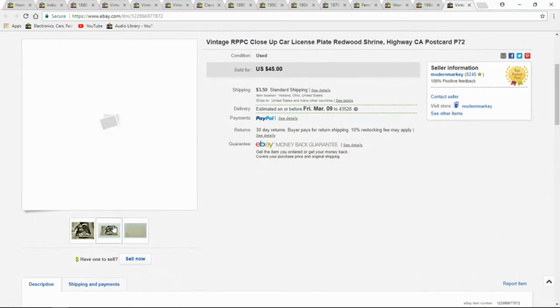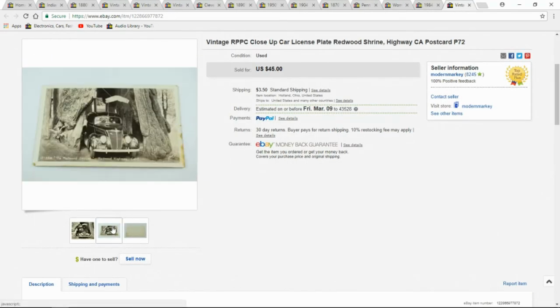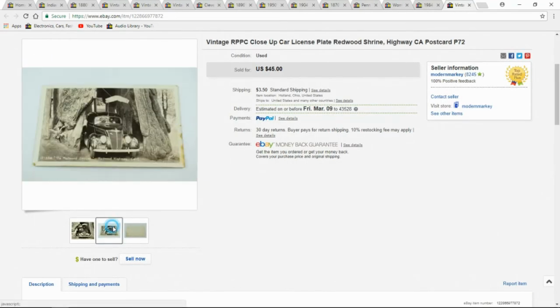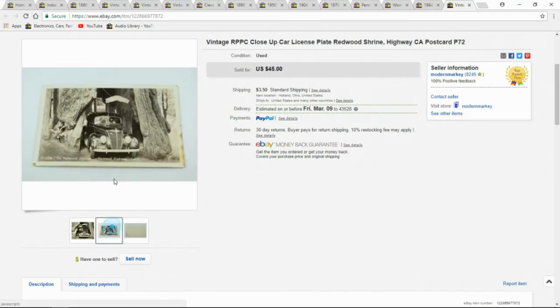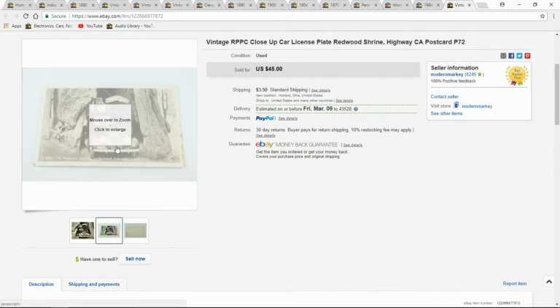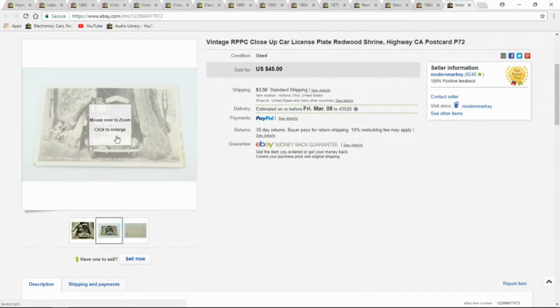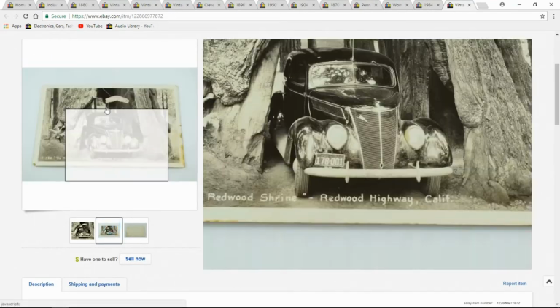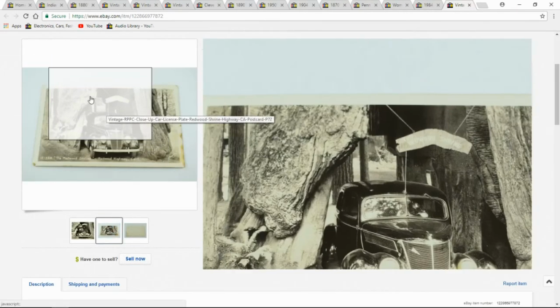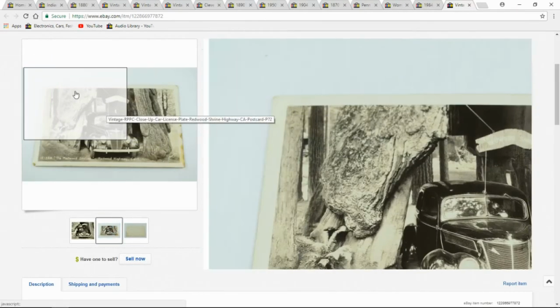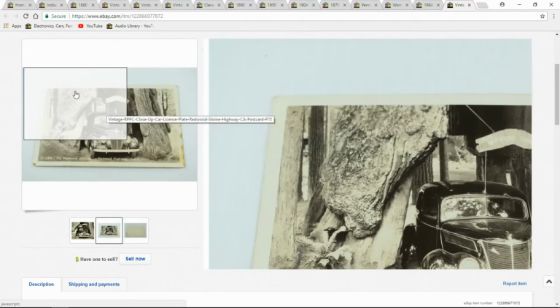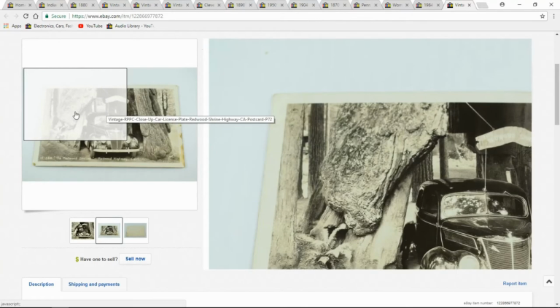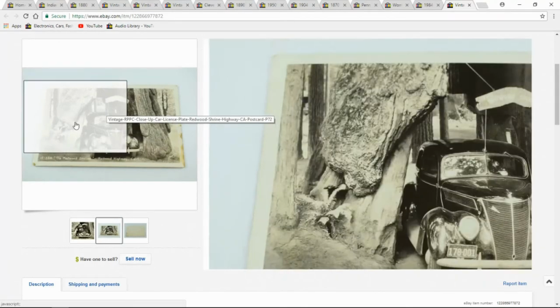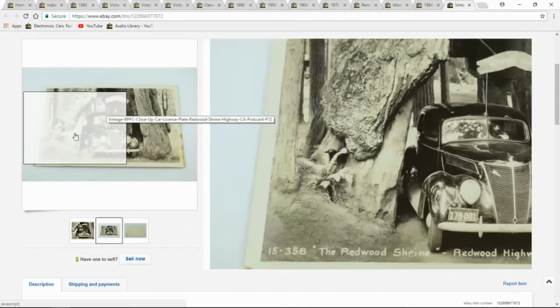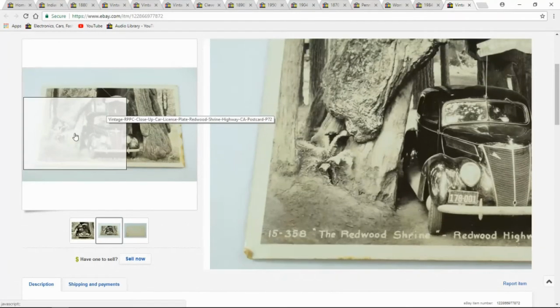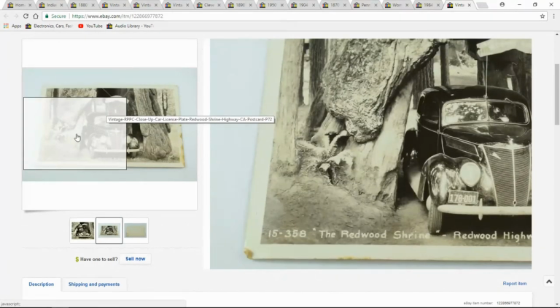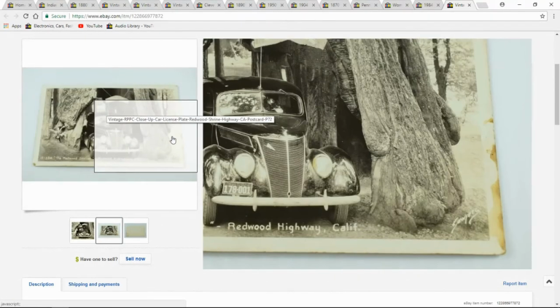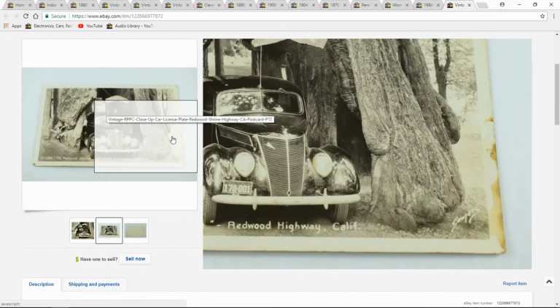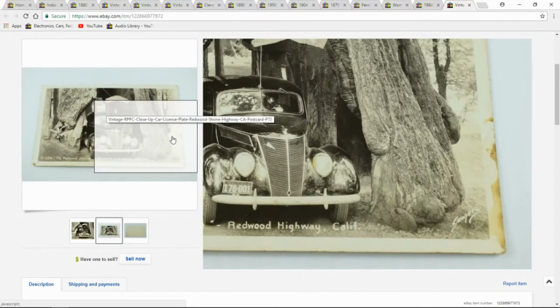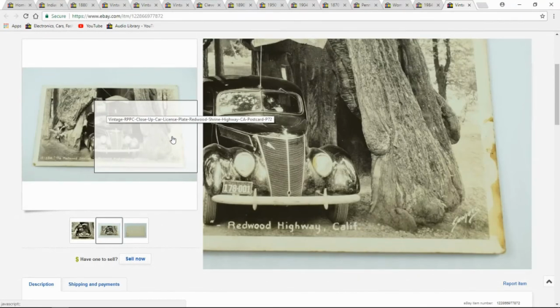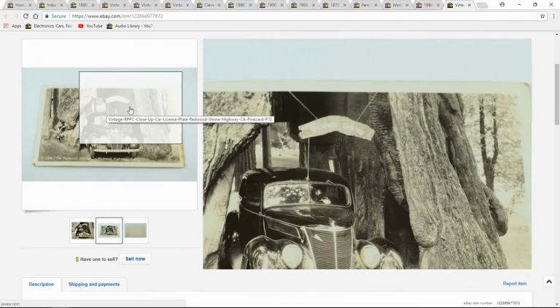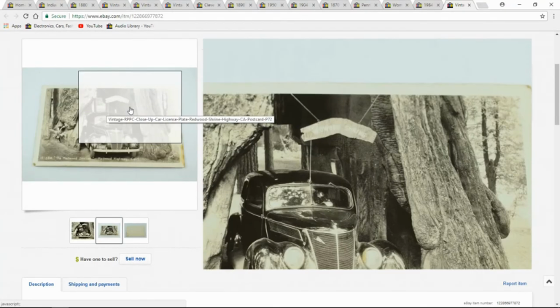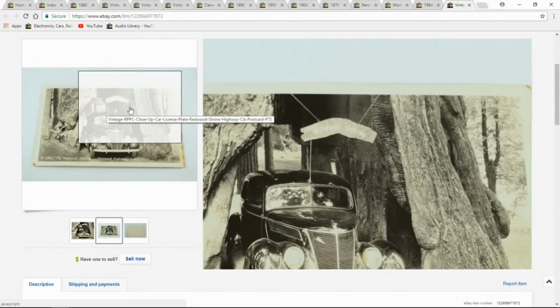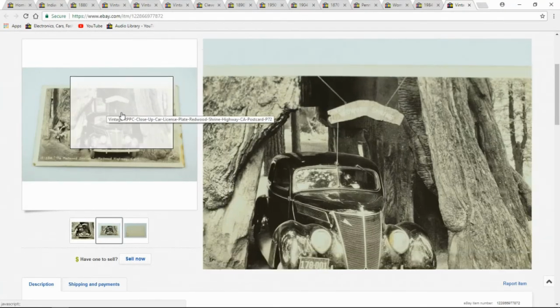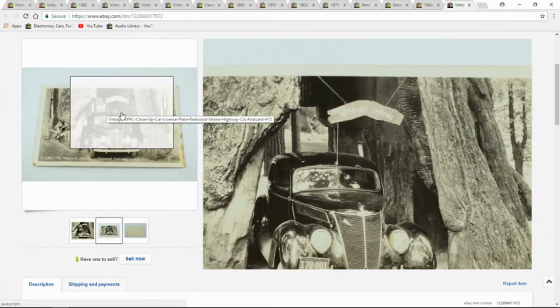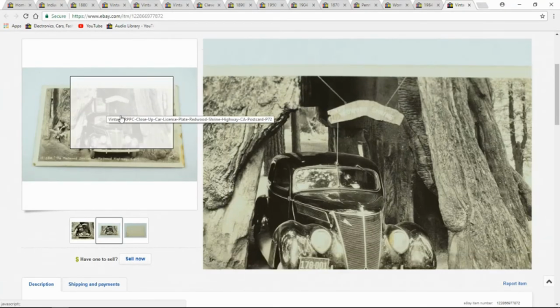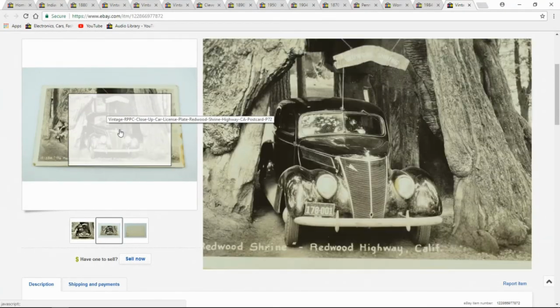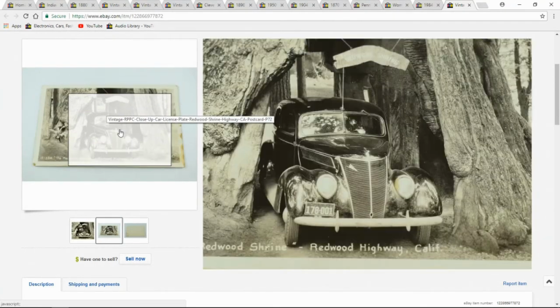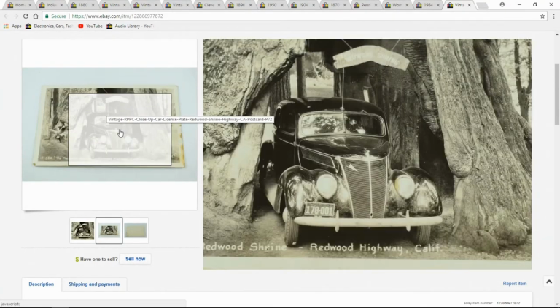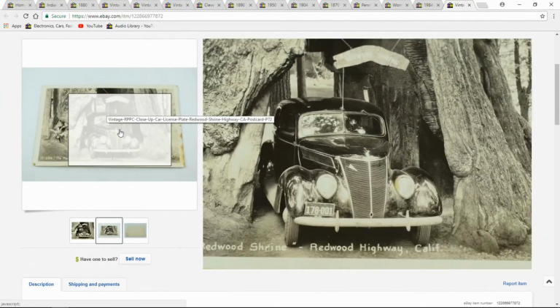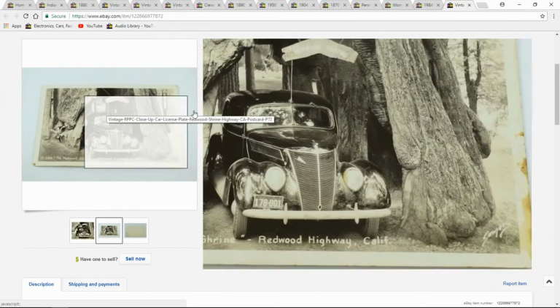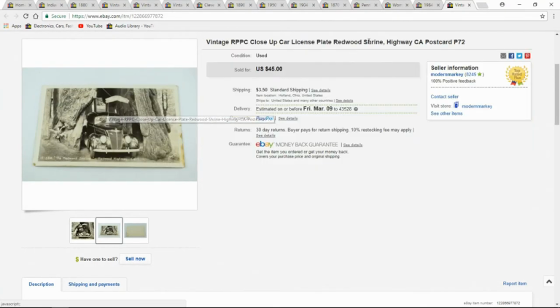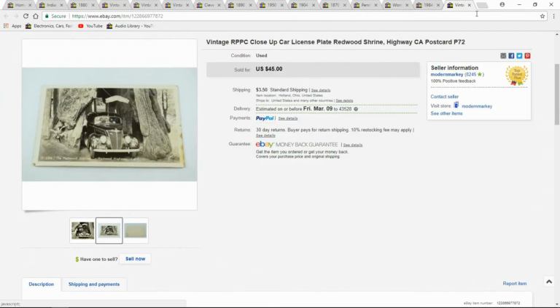Another postcard. This one sold fairly quick — $45, real picture postcard.